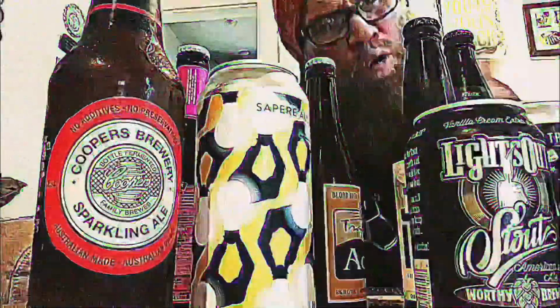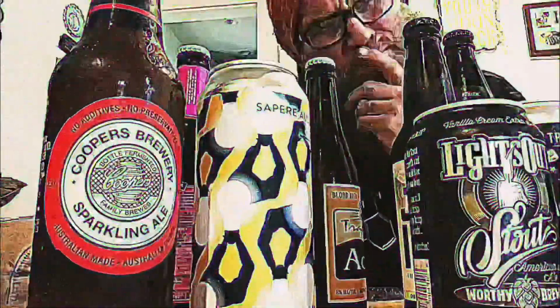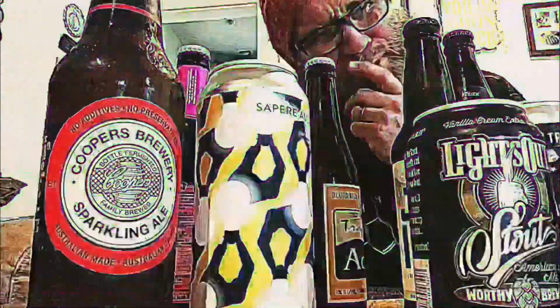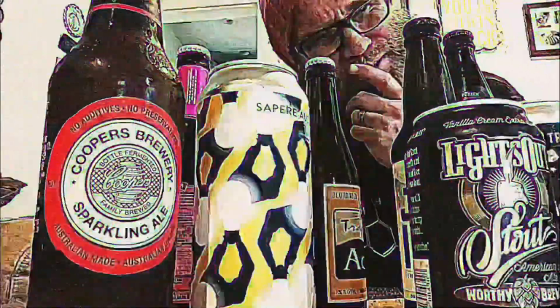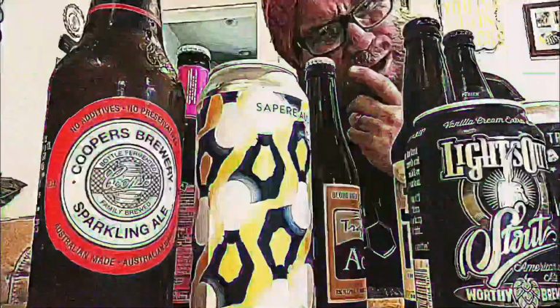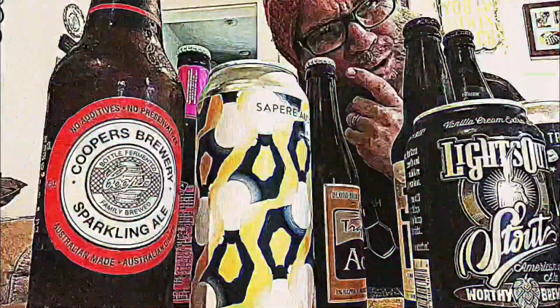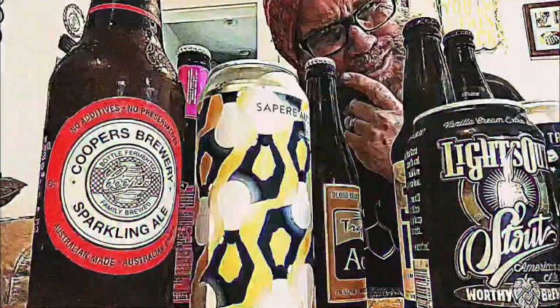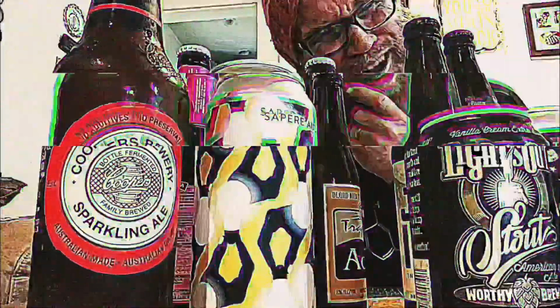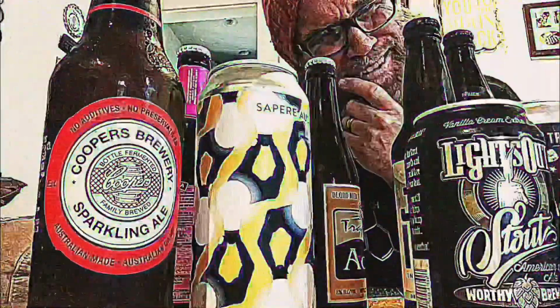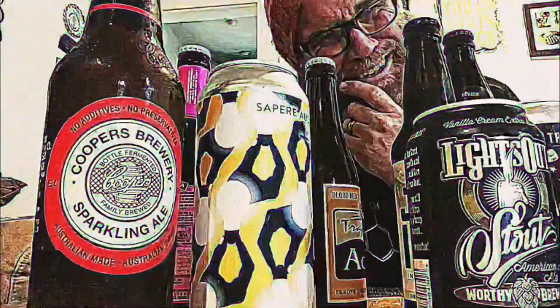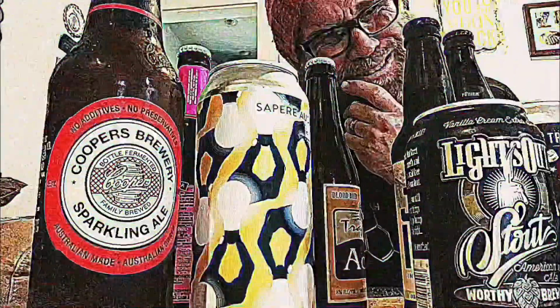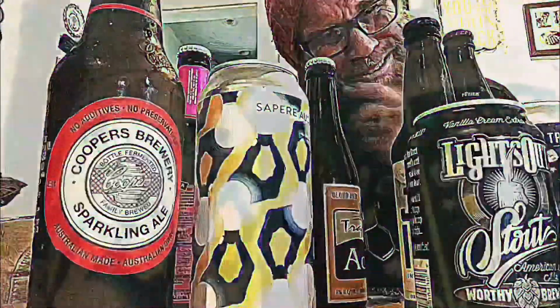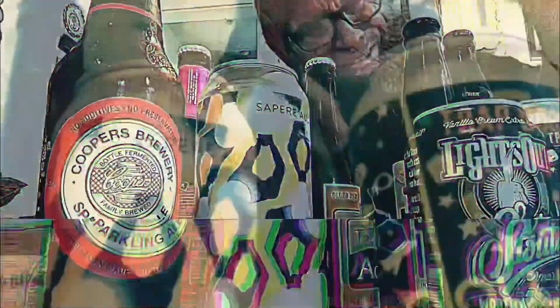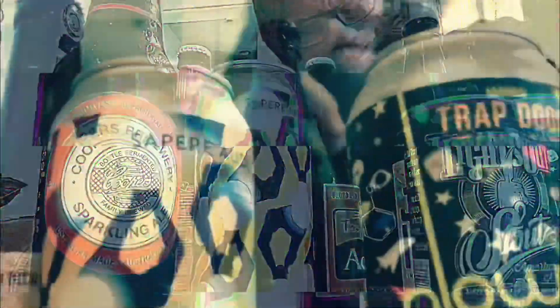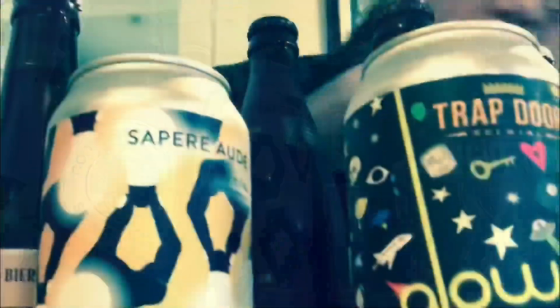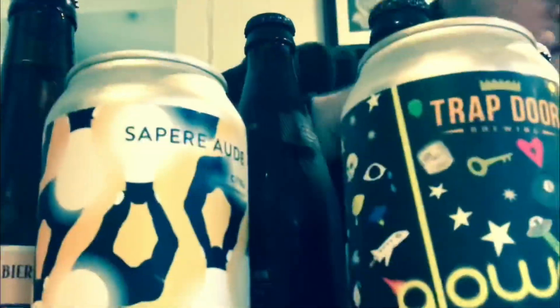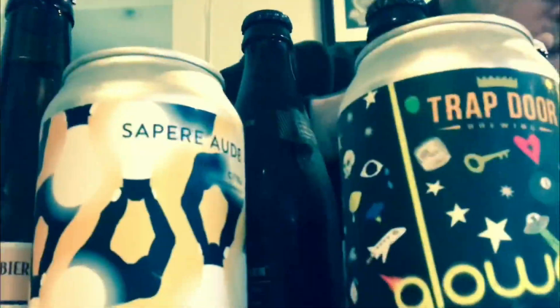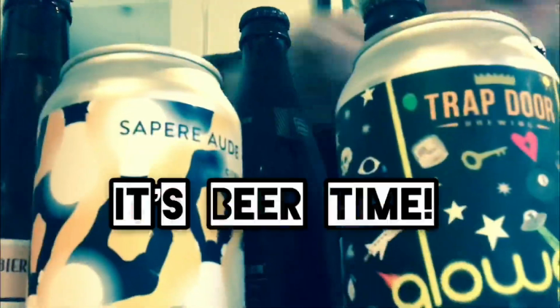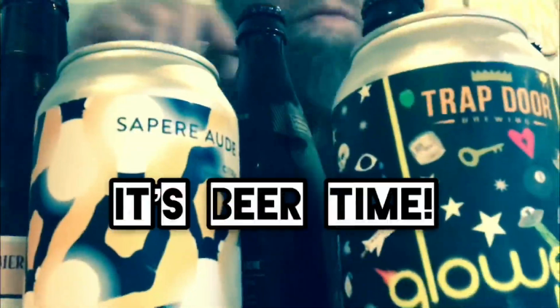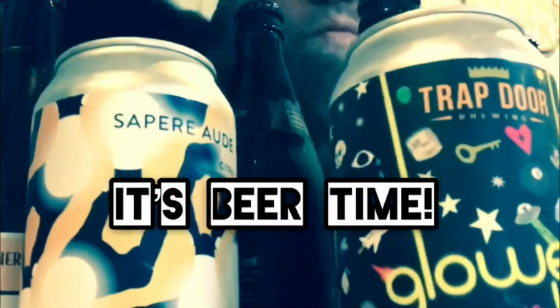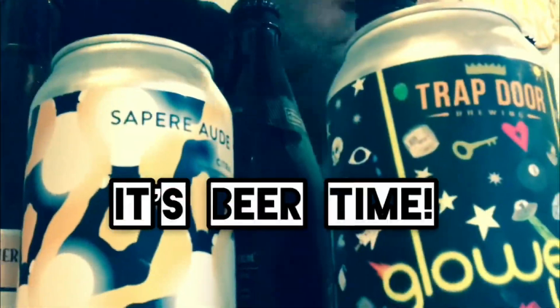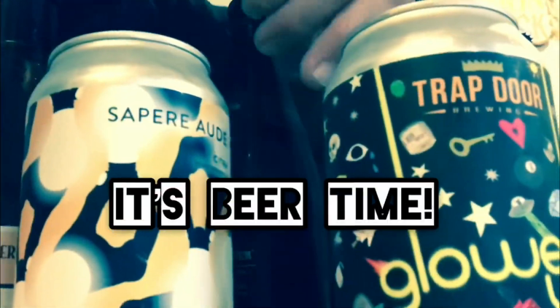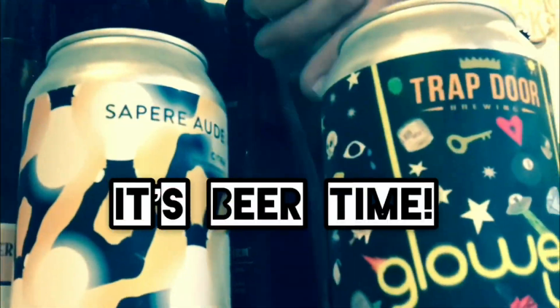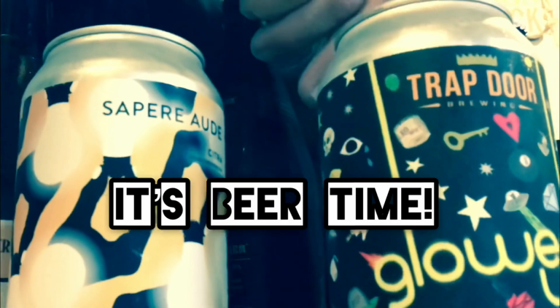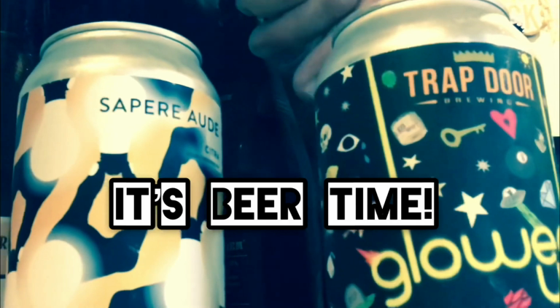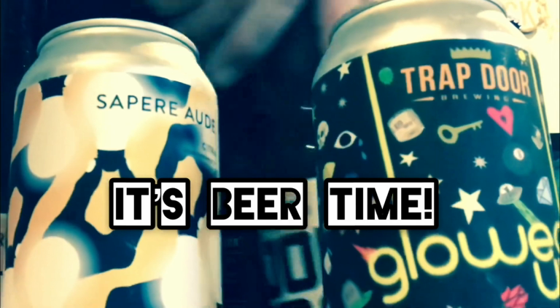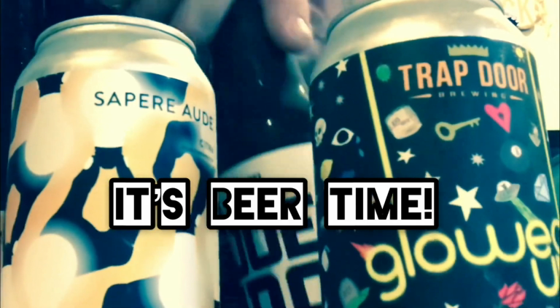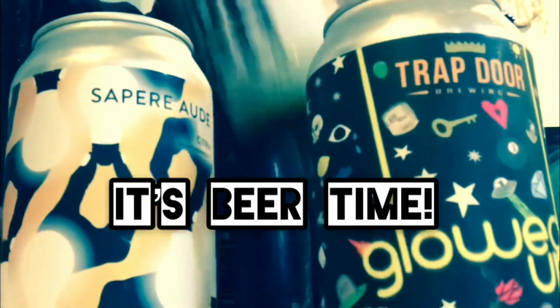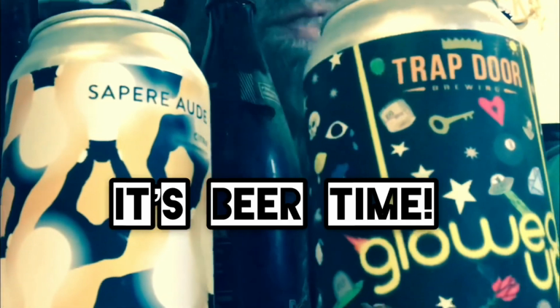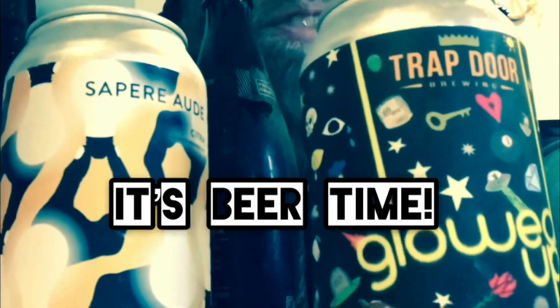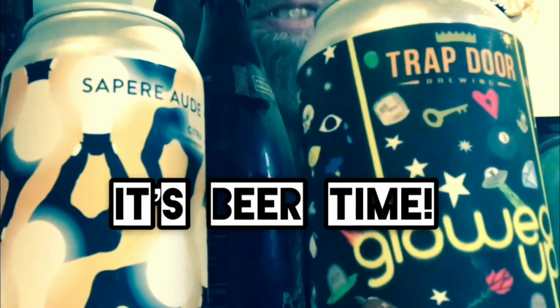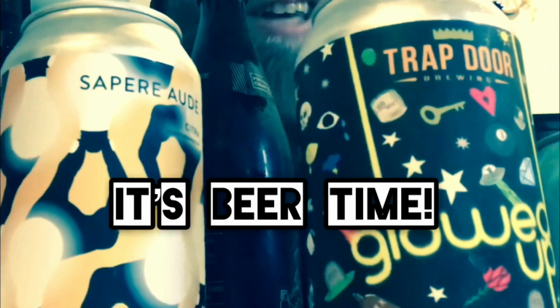What beer do I want to try next? It's beer time, it's beer time with the beer man!